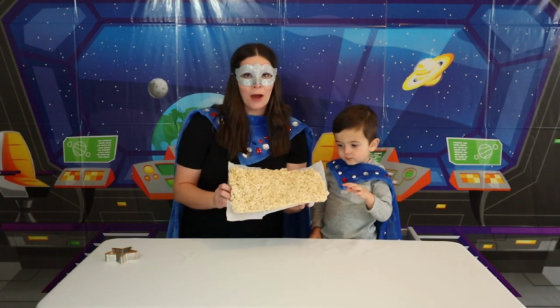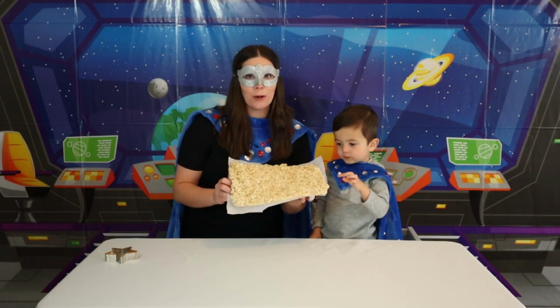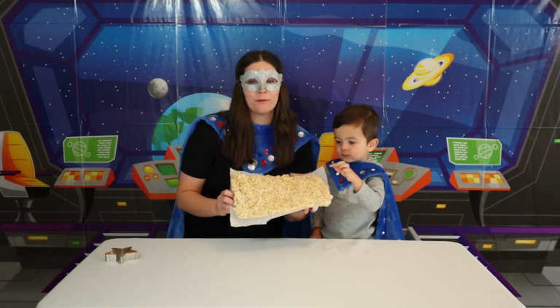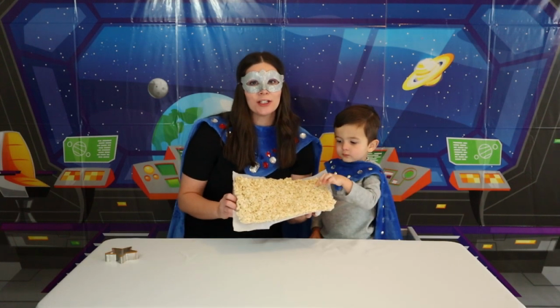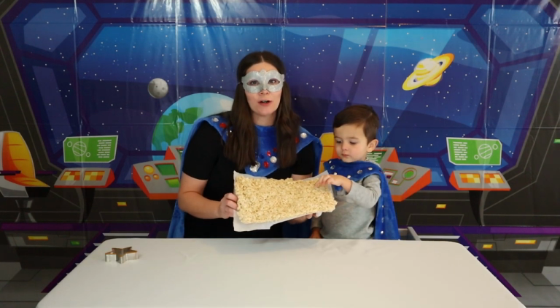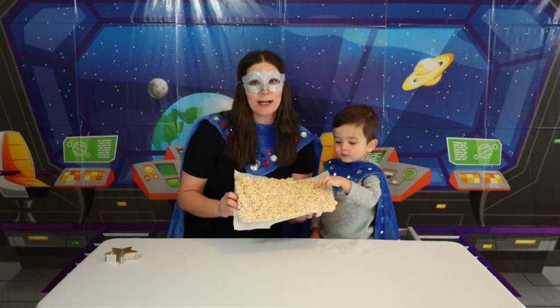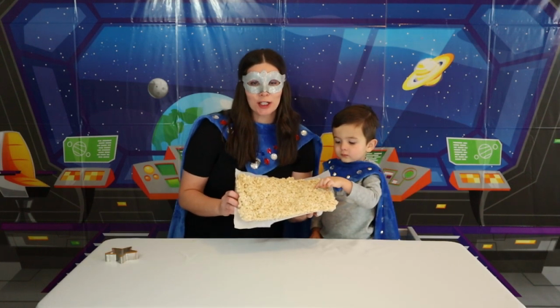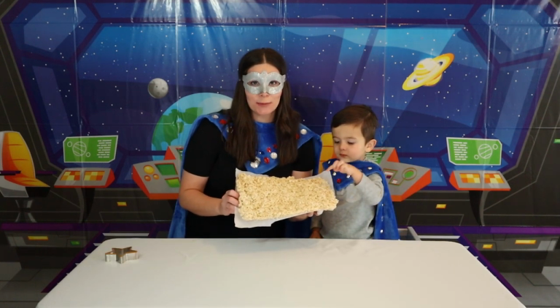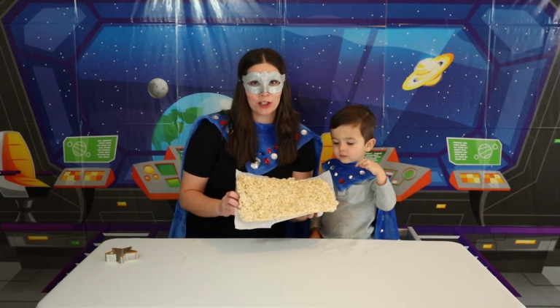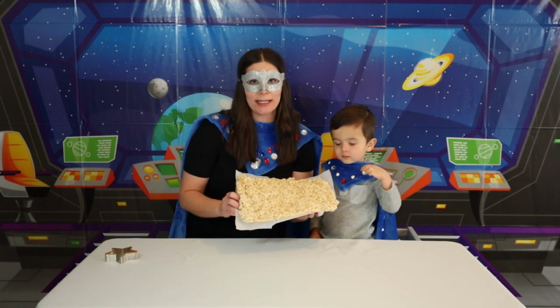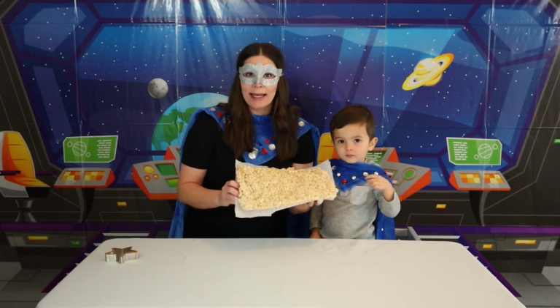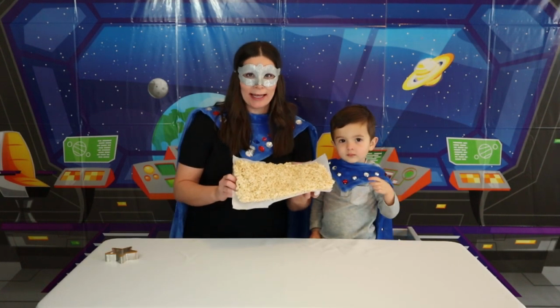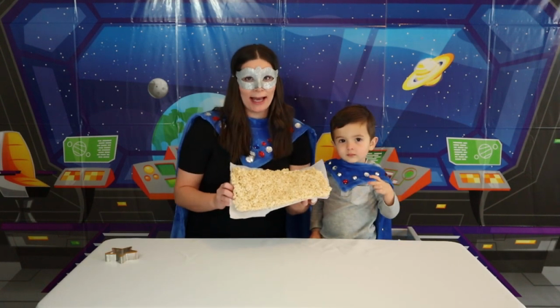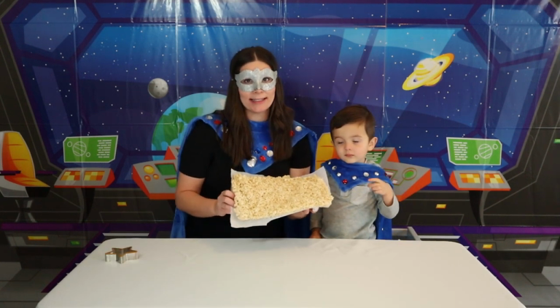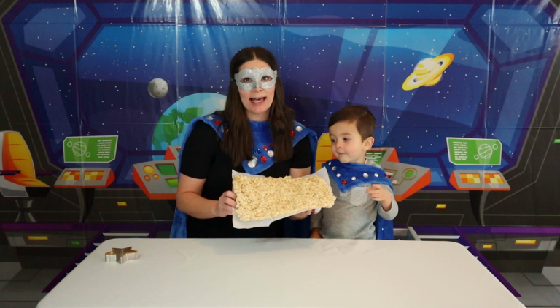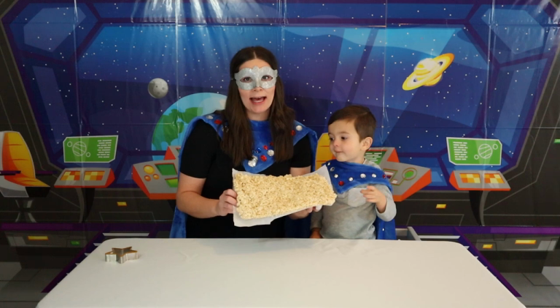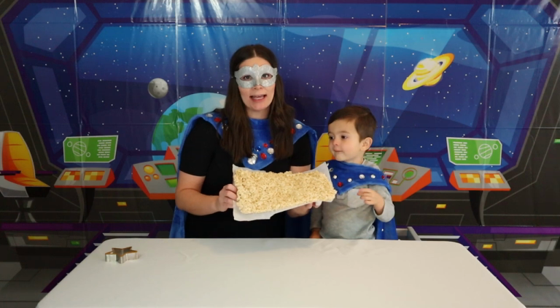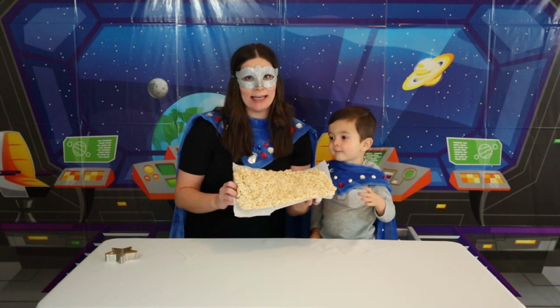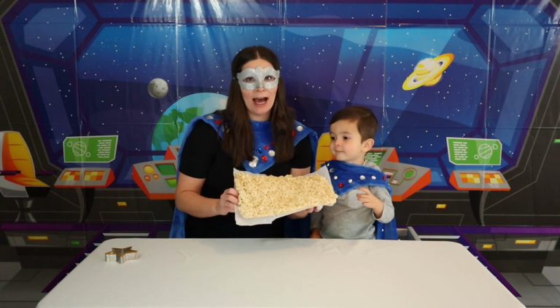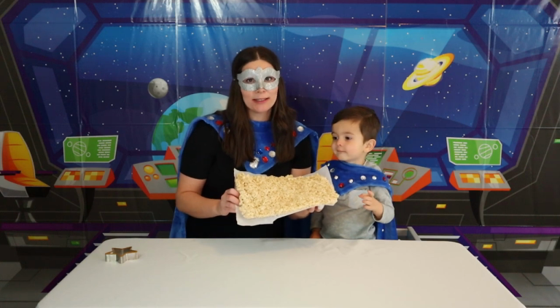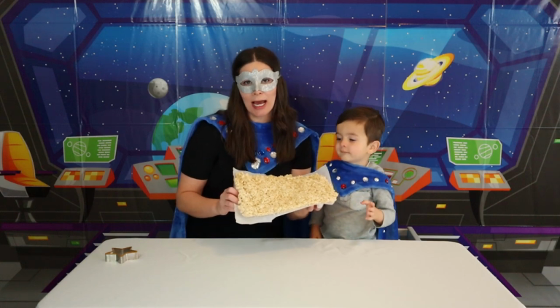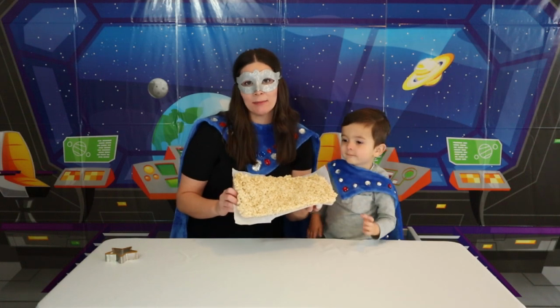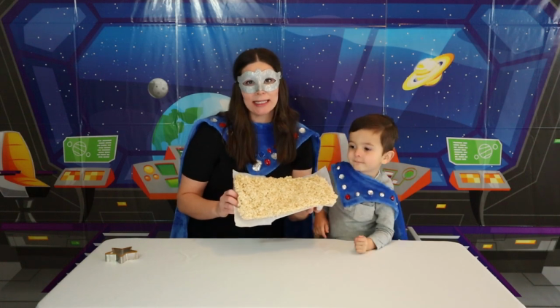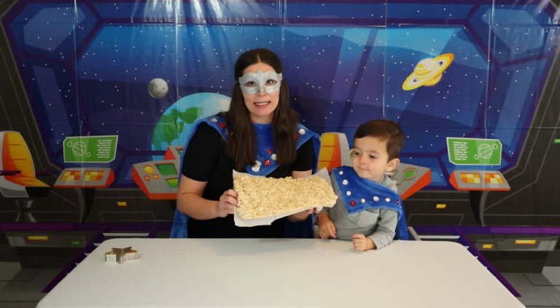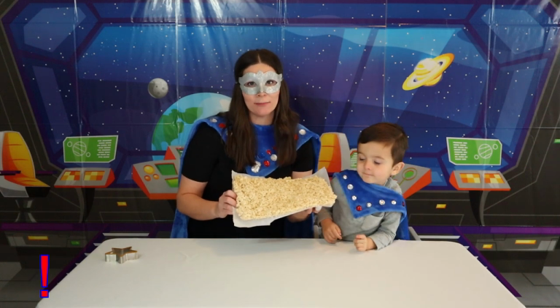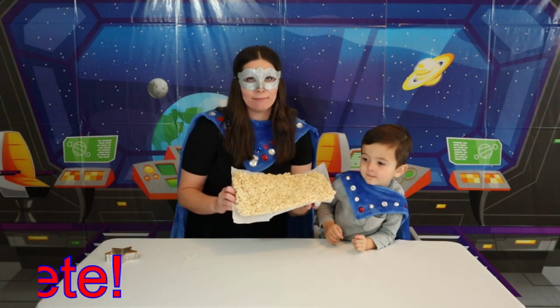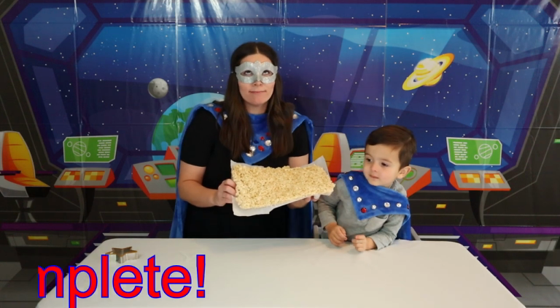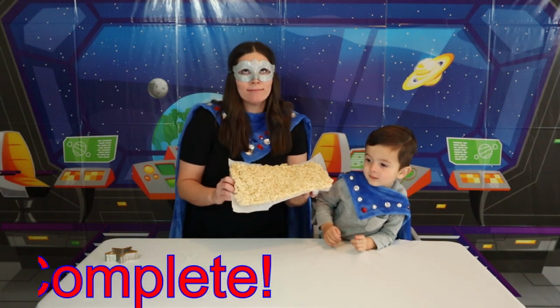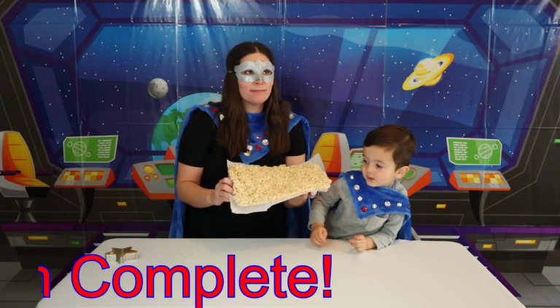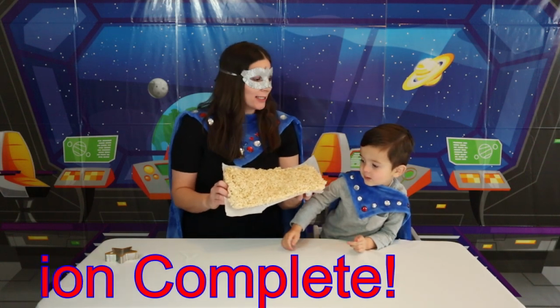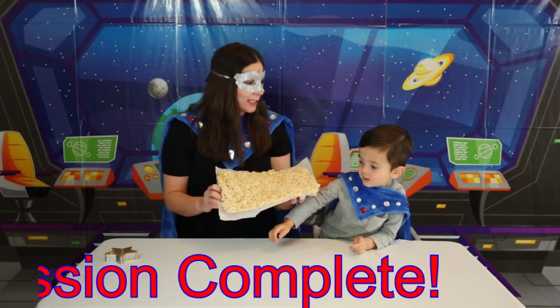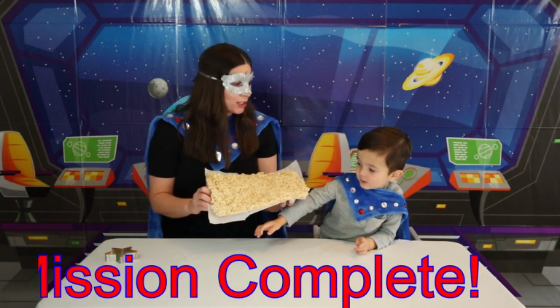We finished our Rice Krispie Treat! It has sat and now it's time to eat — mission complete! Mmm, delicious! Do you think it's delicious?